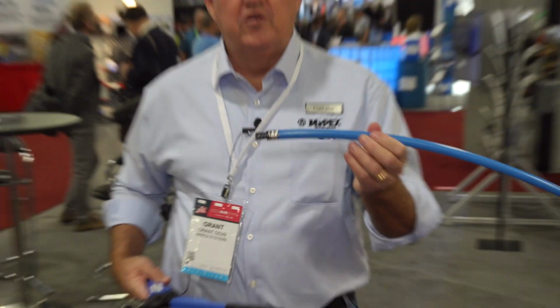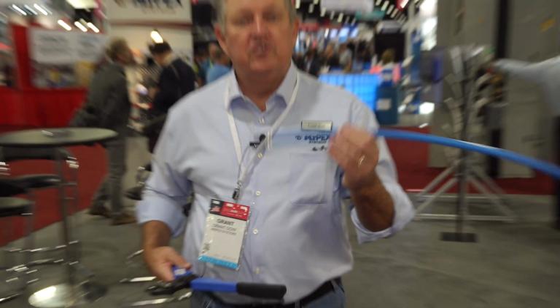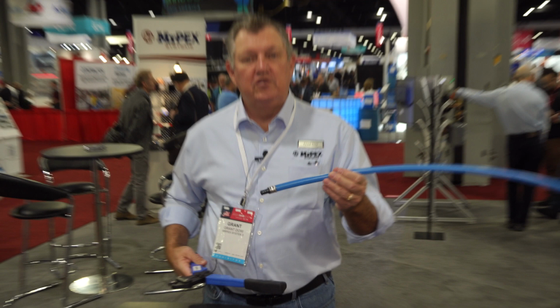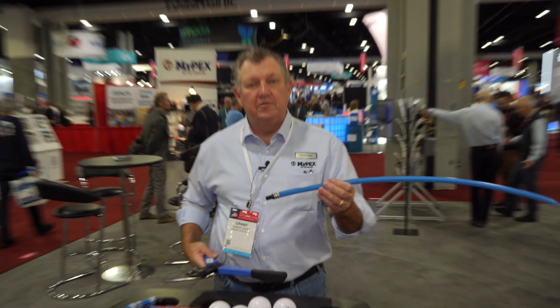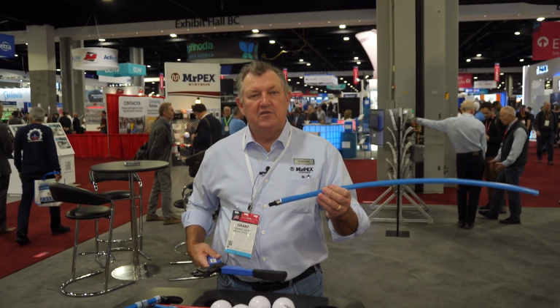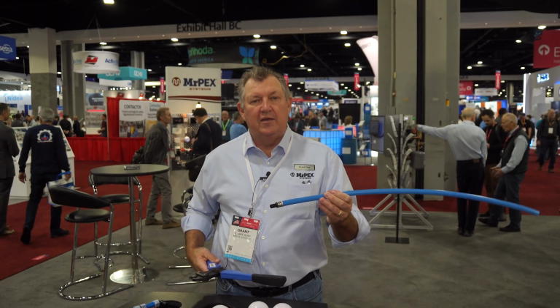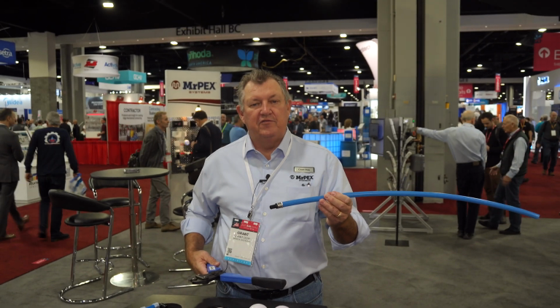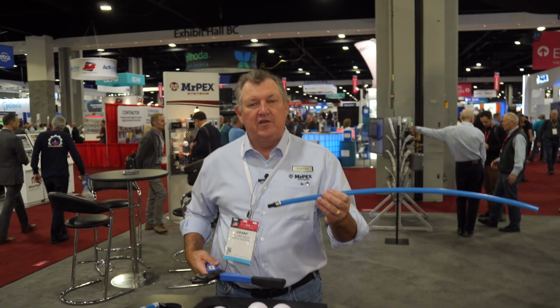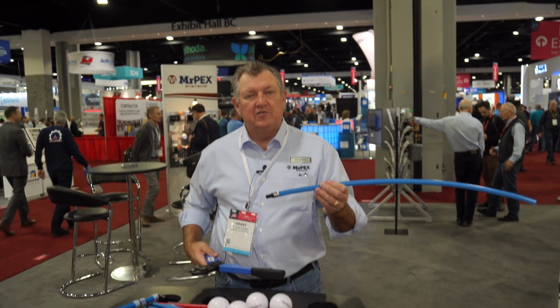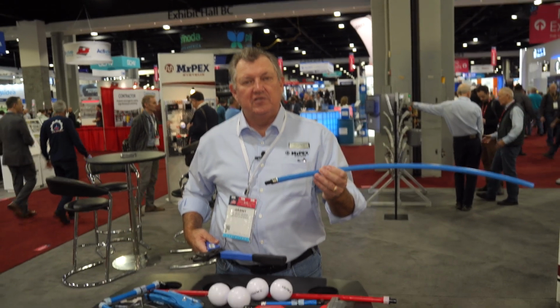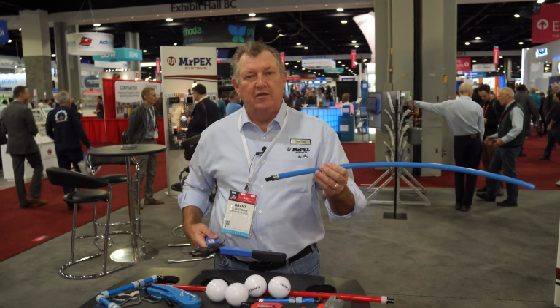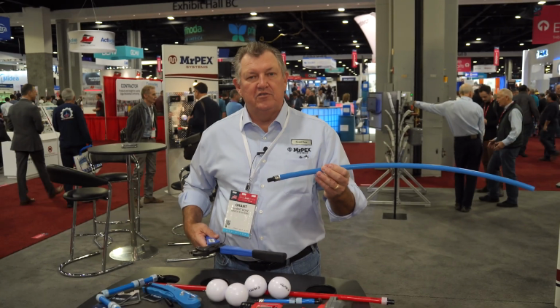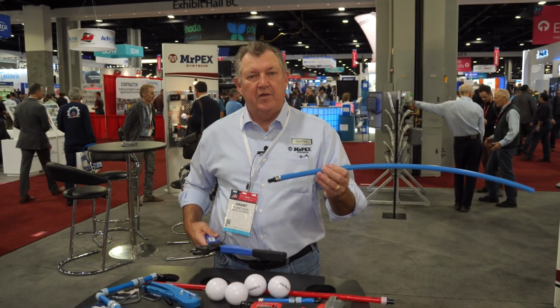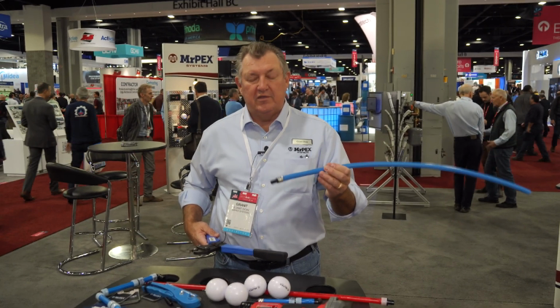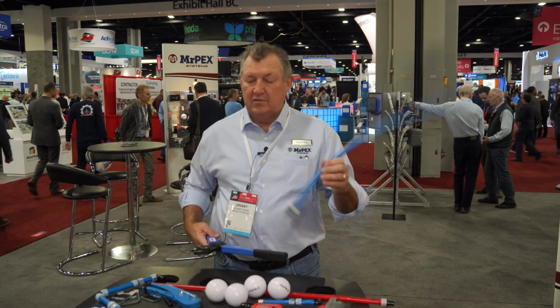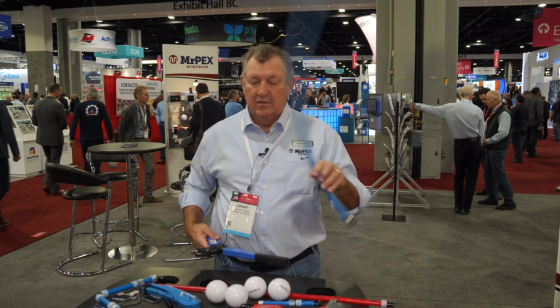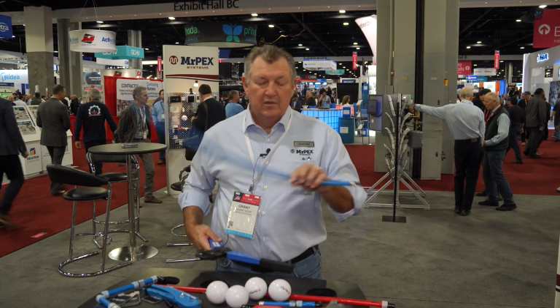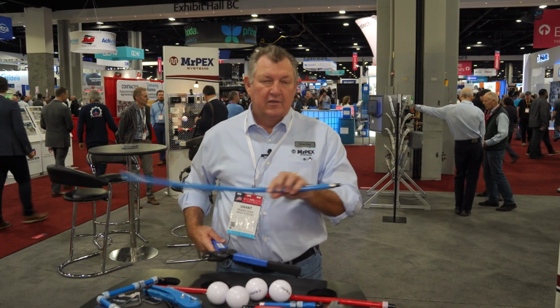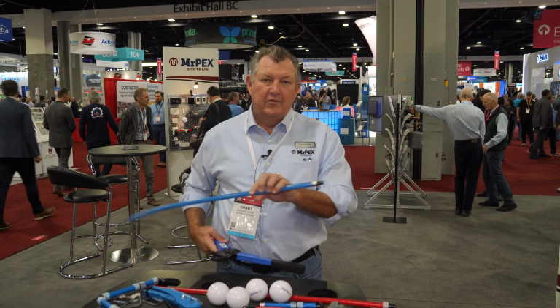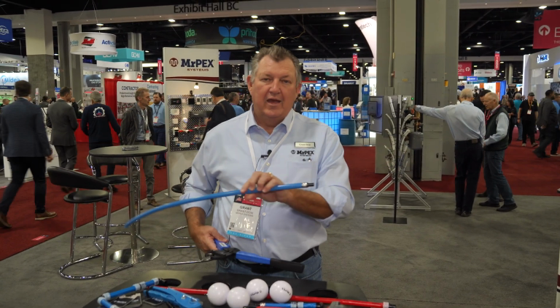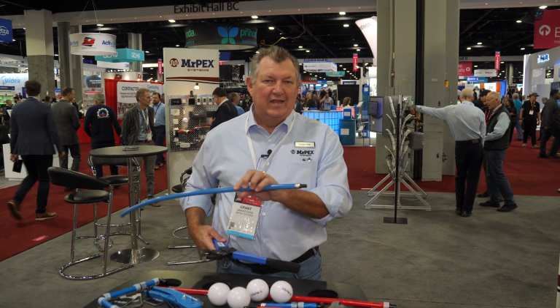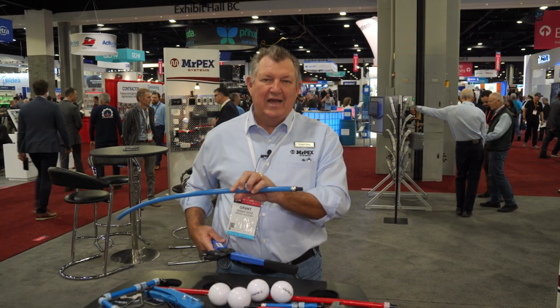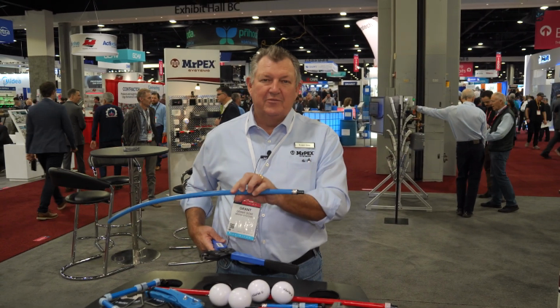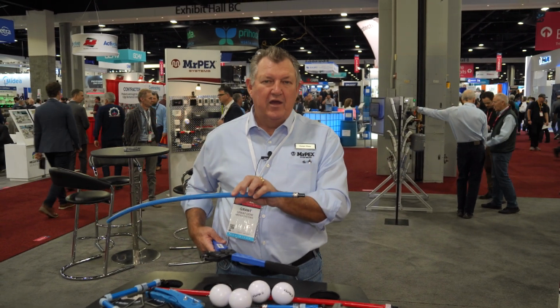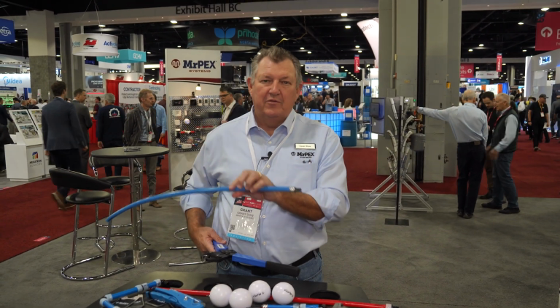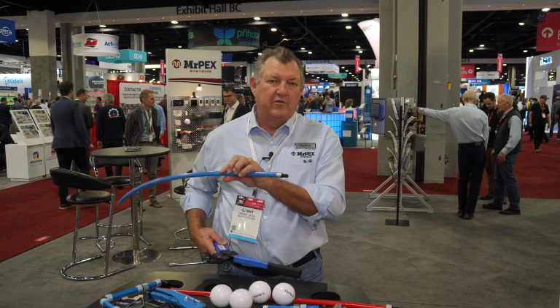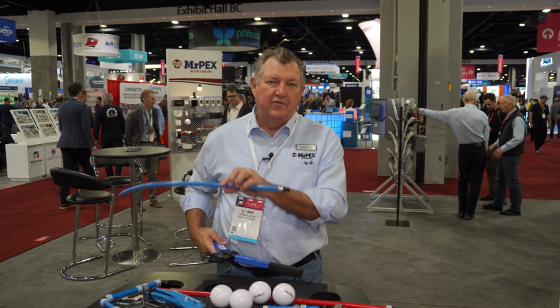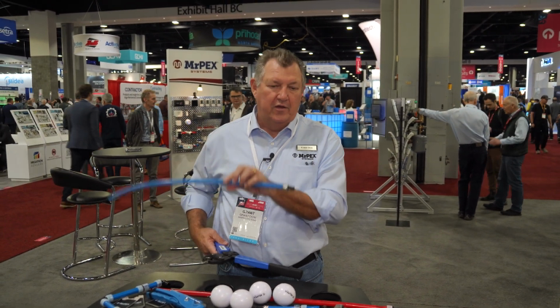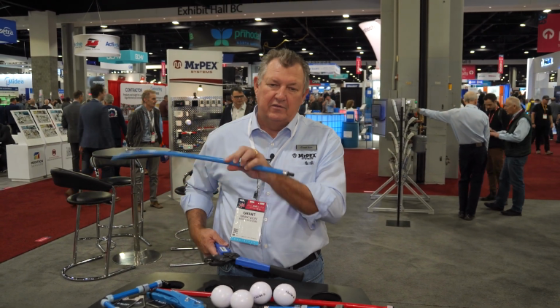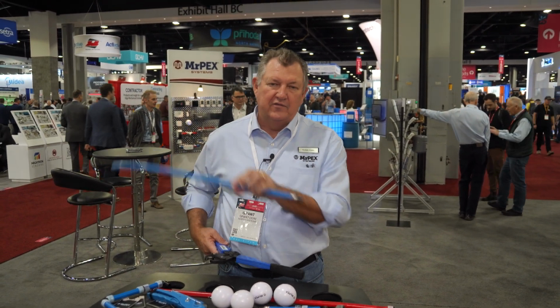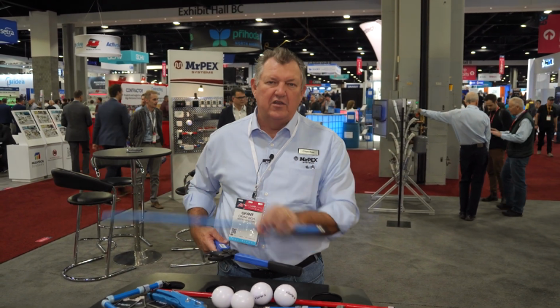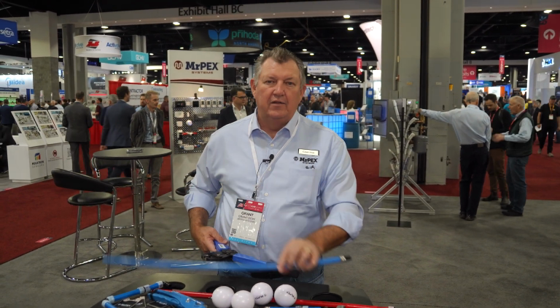So those are two types of fittings that we sell at Mr. PEX. We've got lots of product, we're ready for you — give us a call.